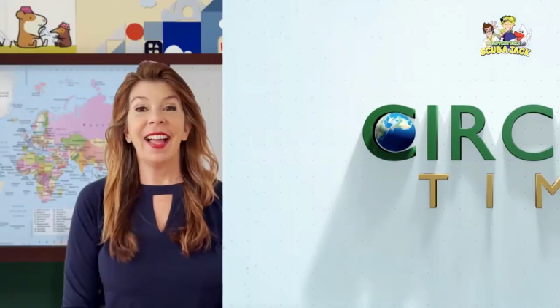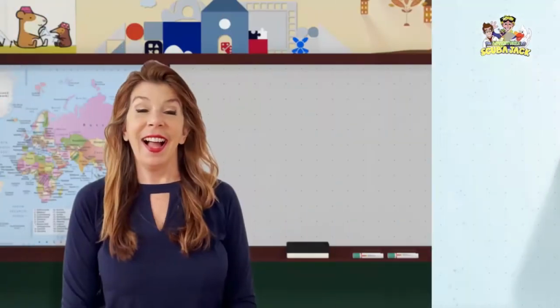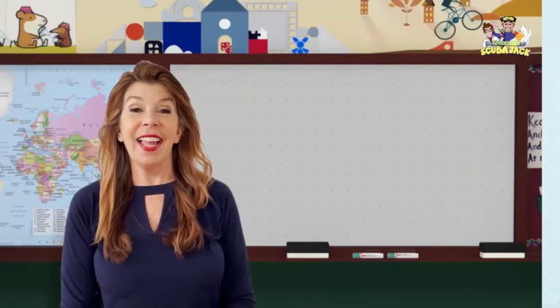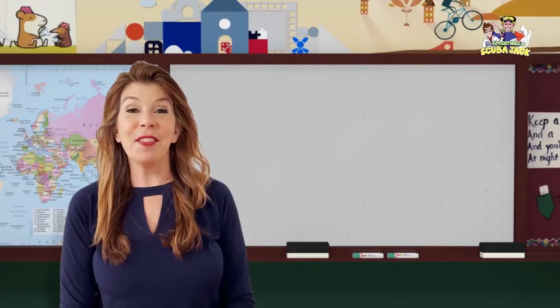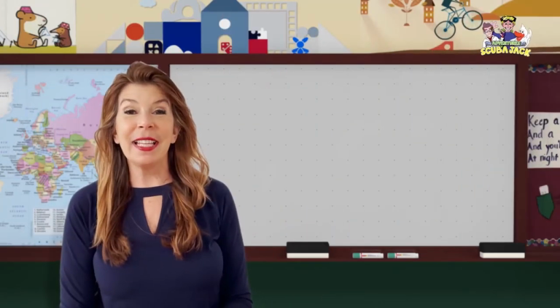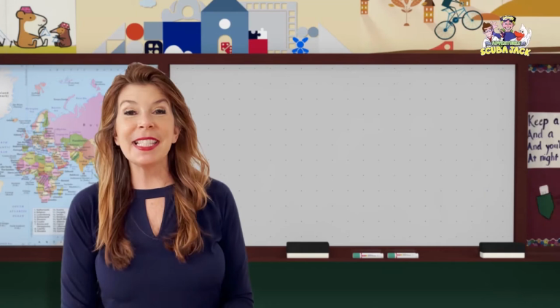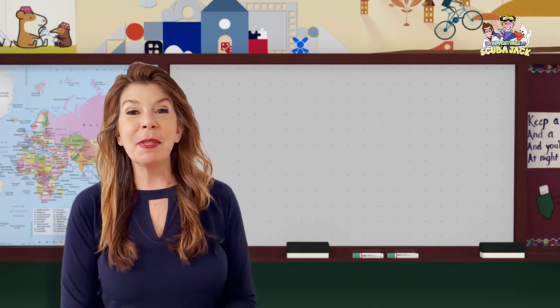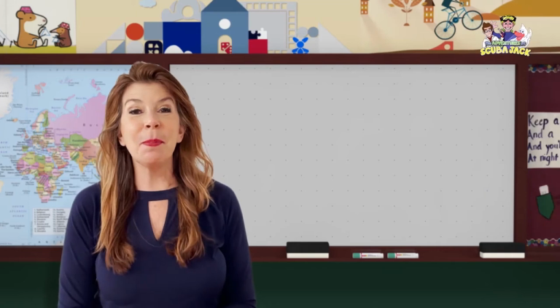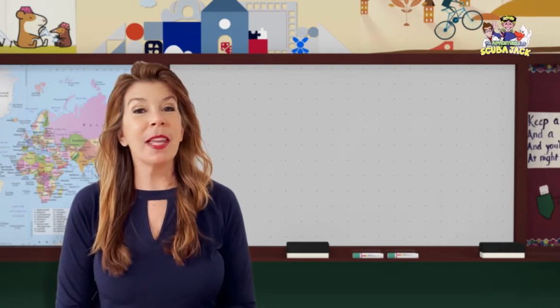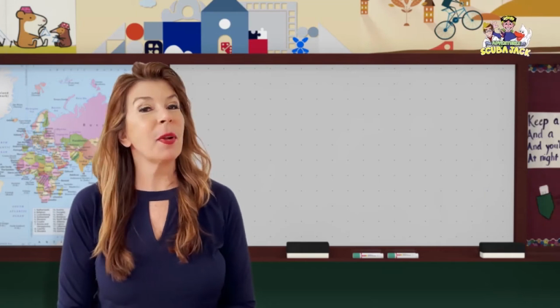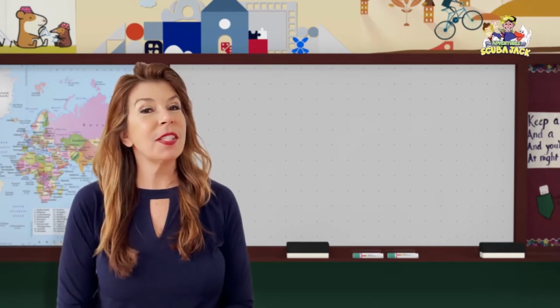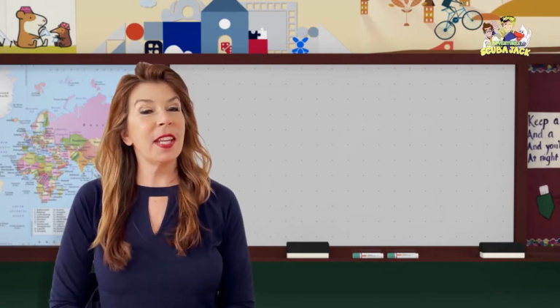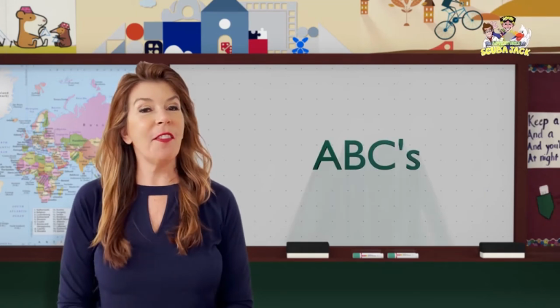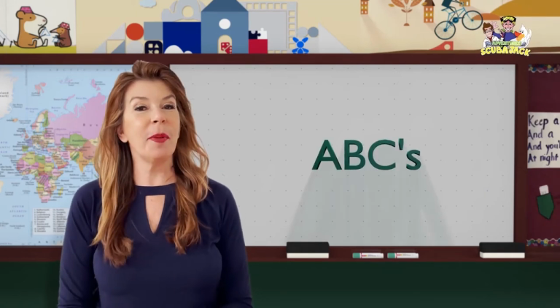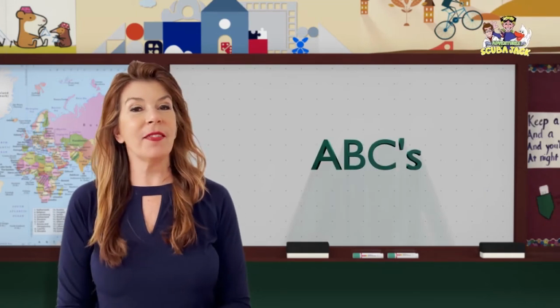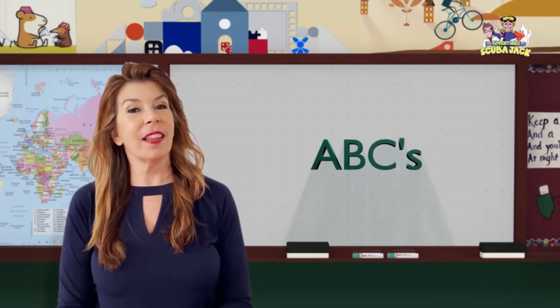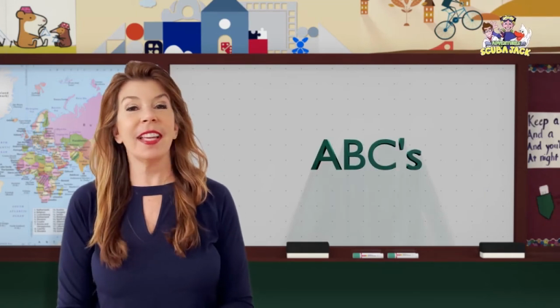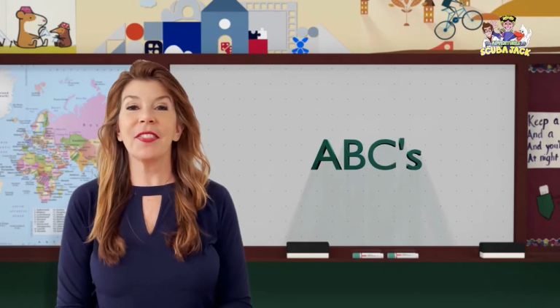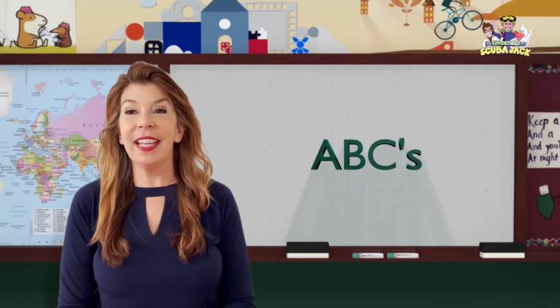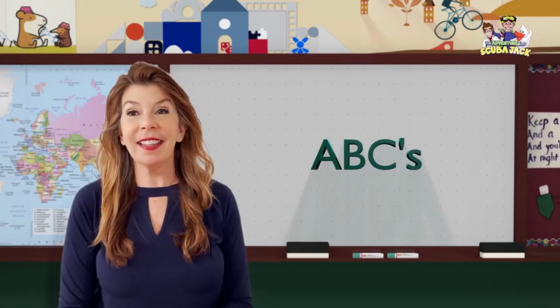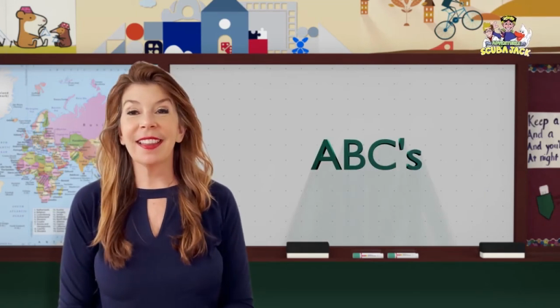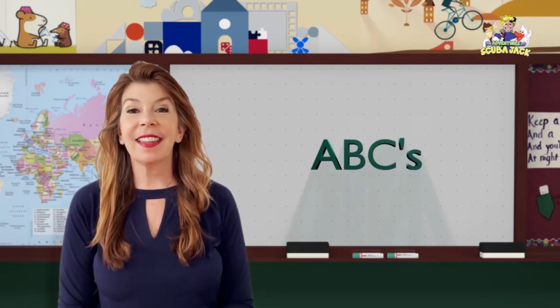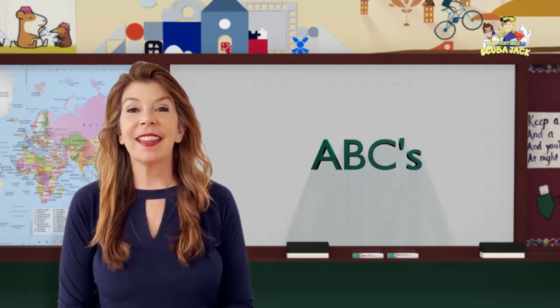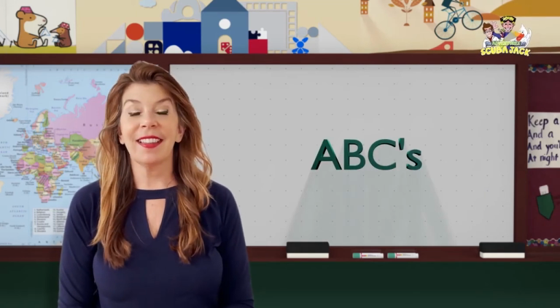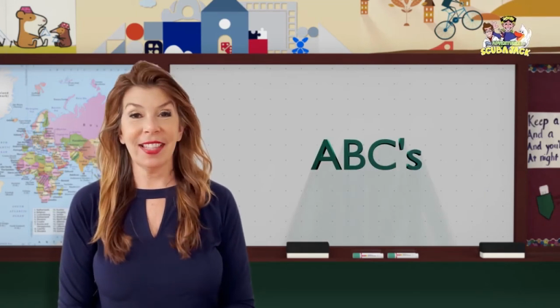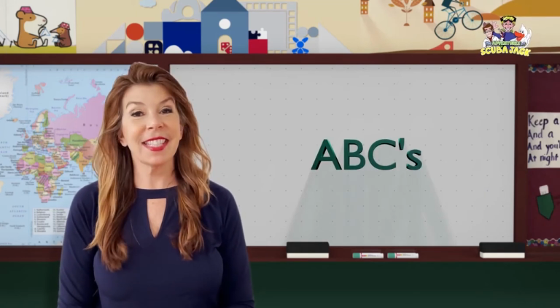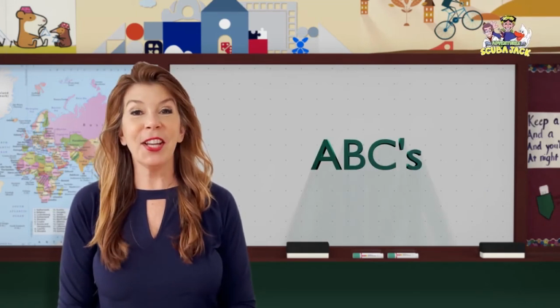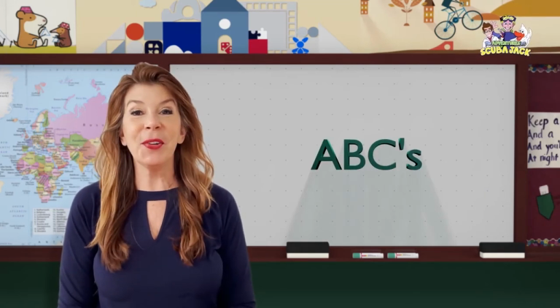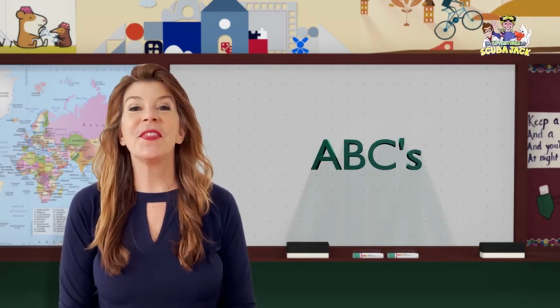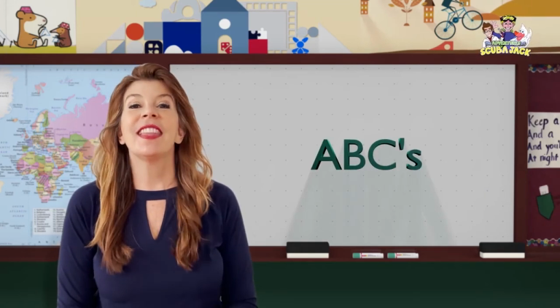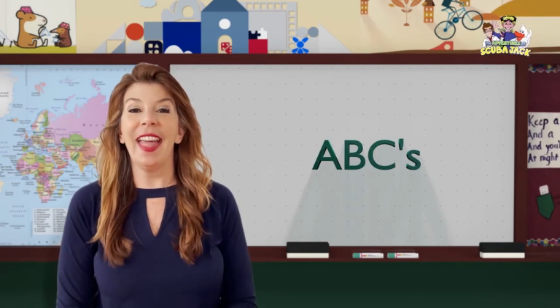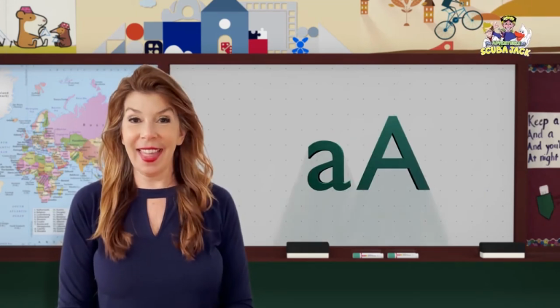Hi everybody, it's Miss Beth. We're going to do the alphabet. Are you guys ready? Let's go. A,